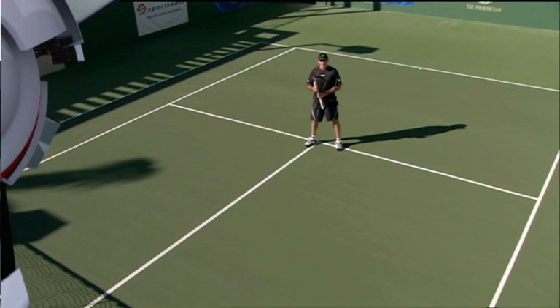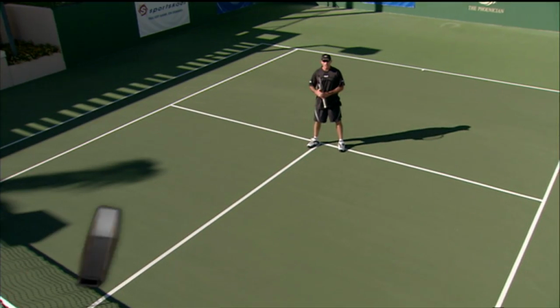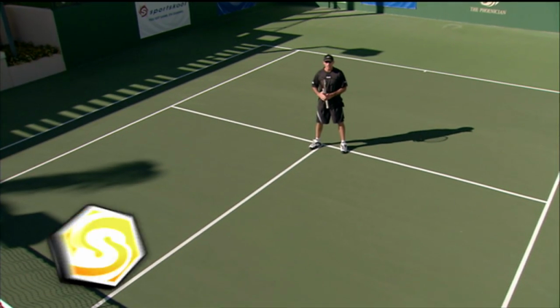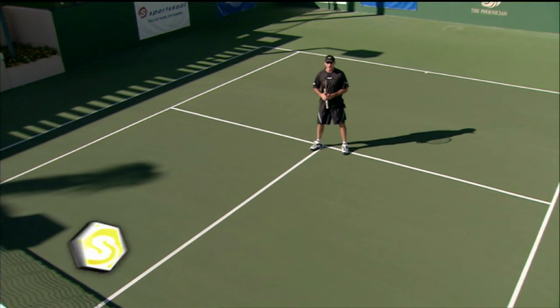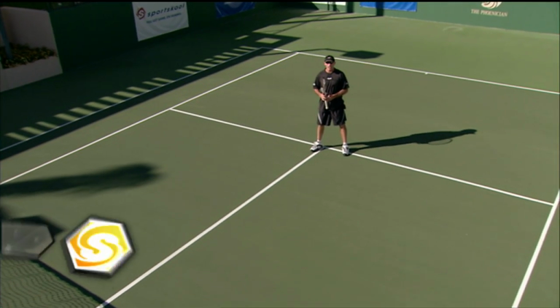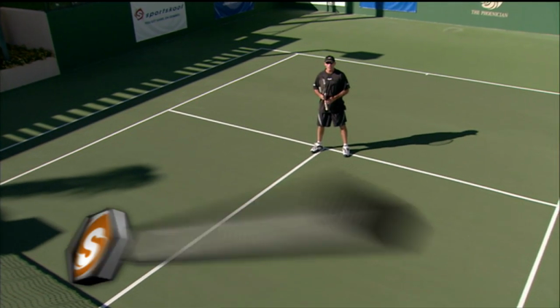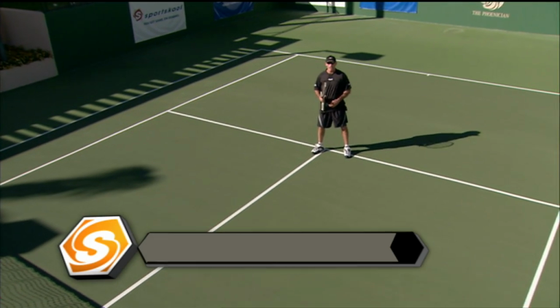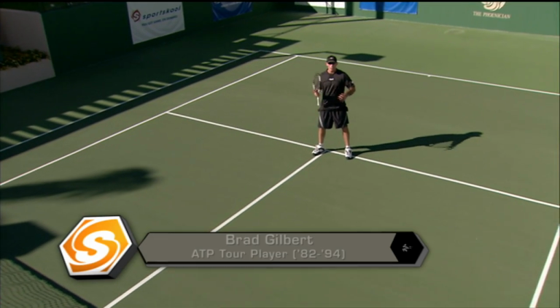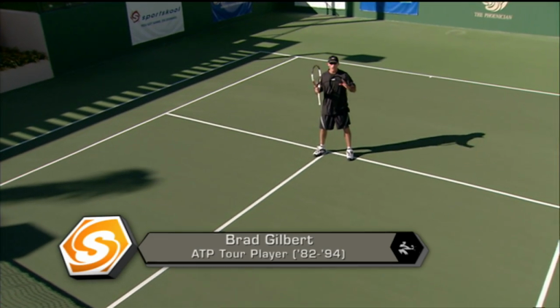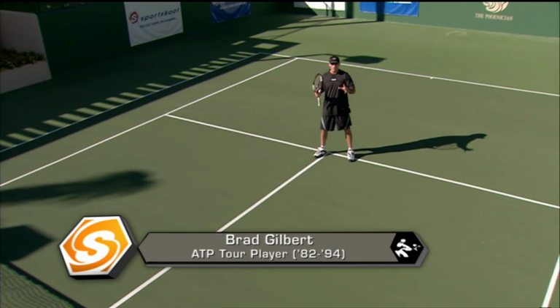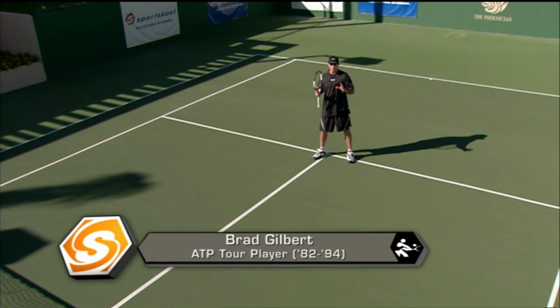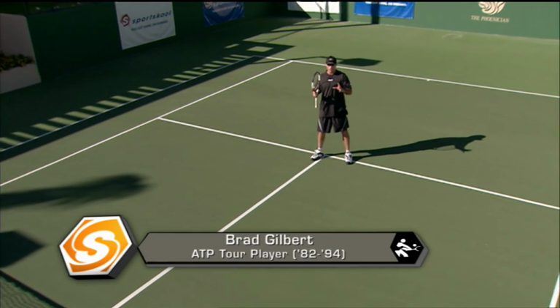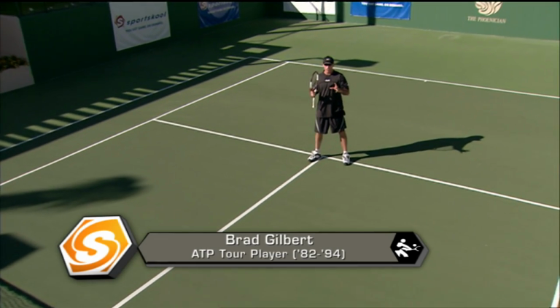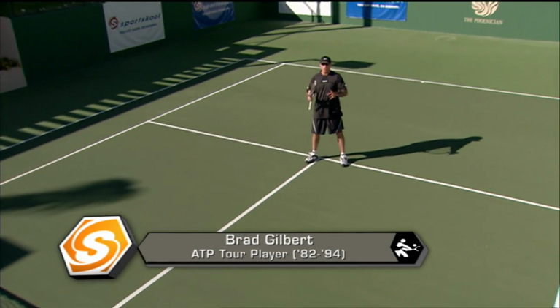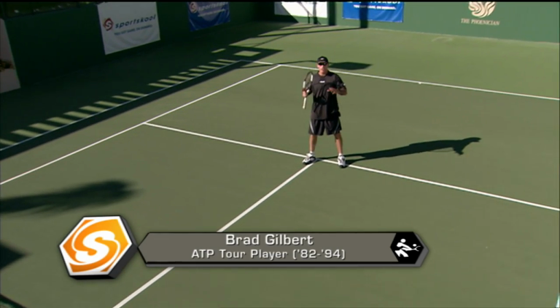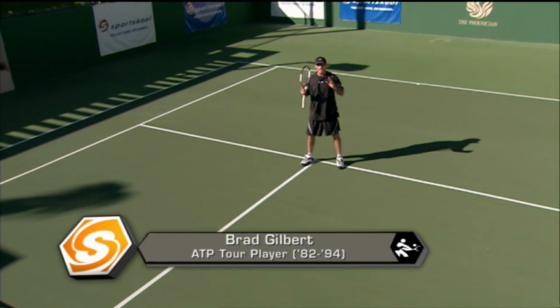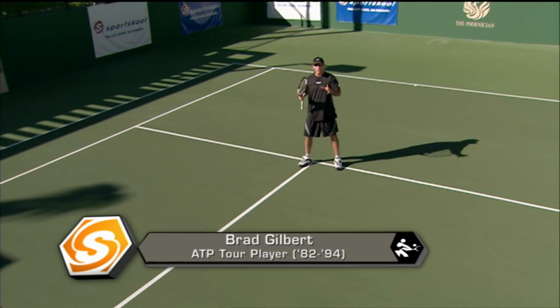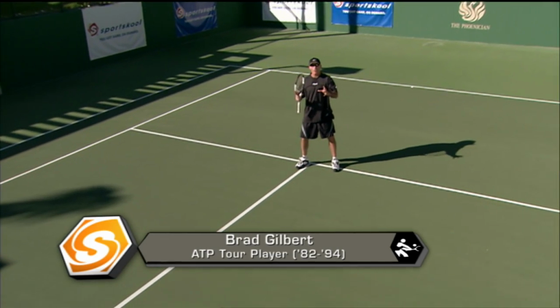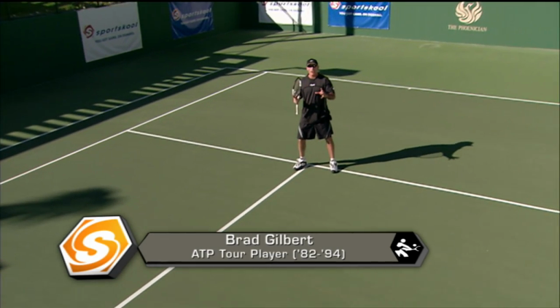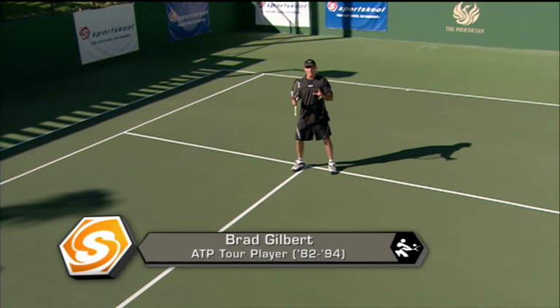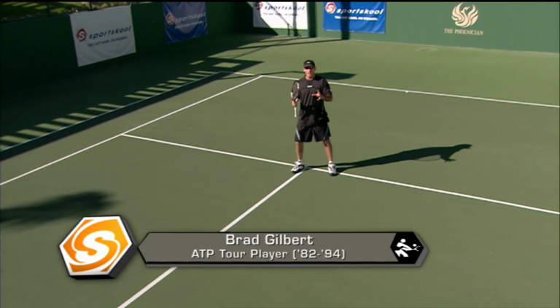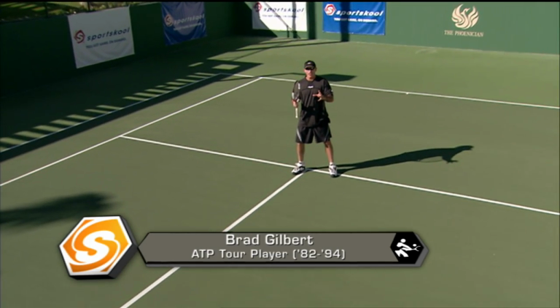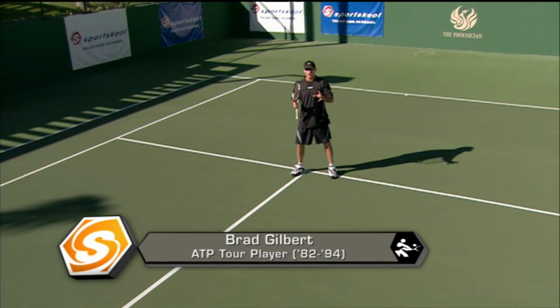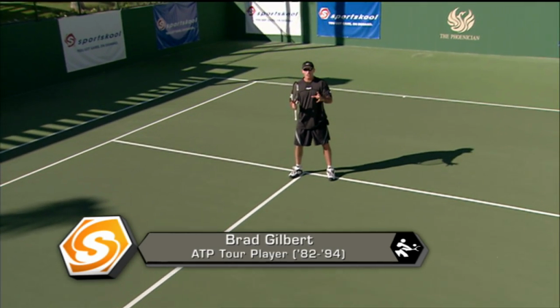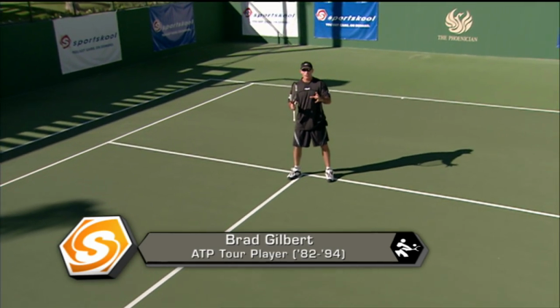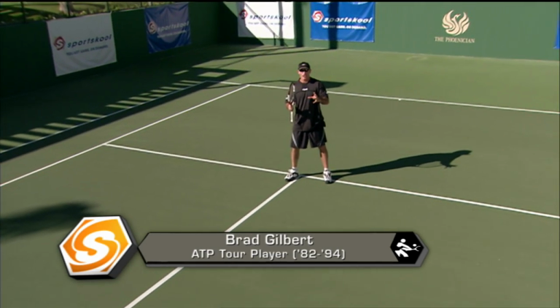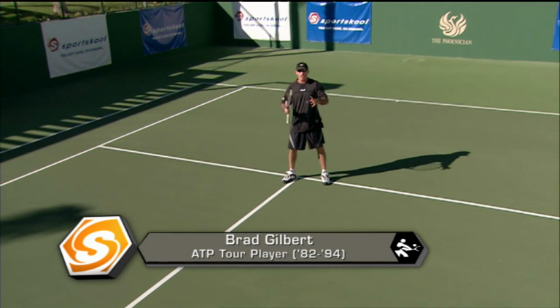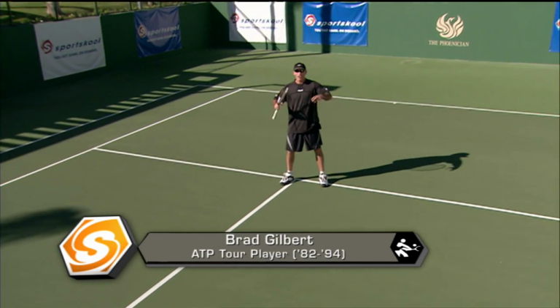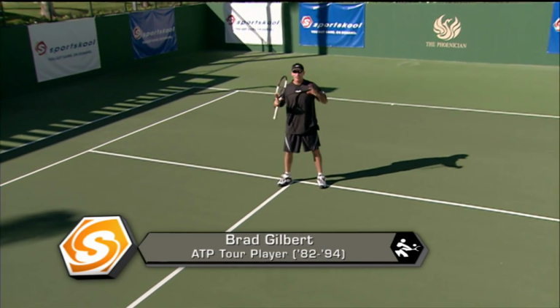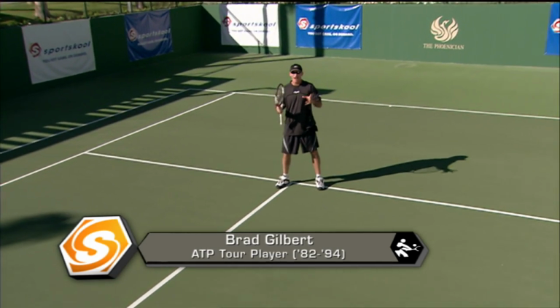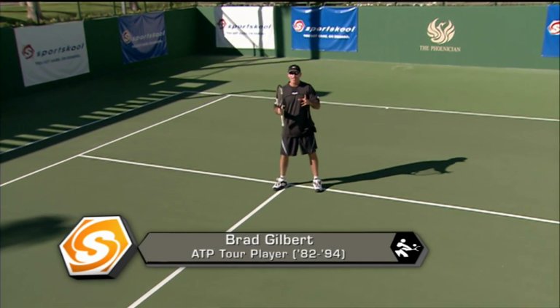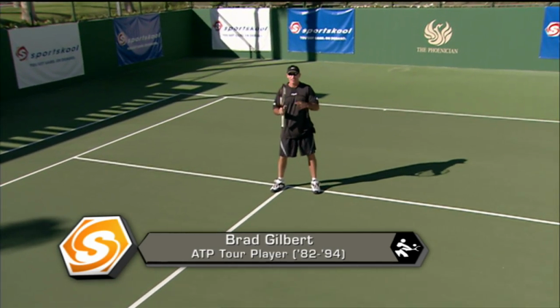How are you doing? I'm Brad Gilbert and welcome to Sports School. We're going to work on my favorite shot to work on: the volleys.